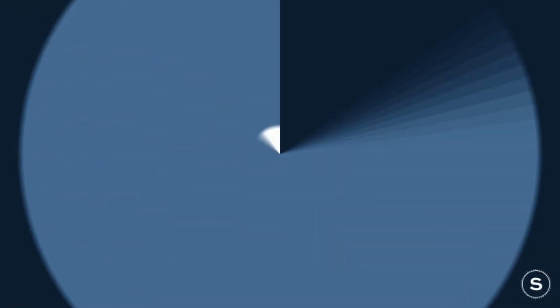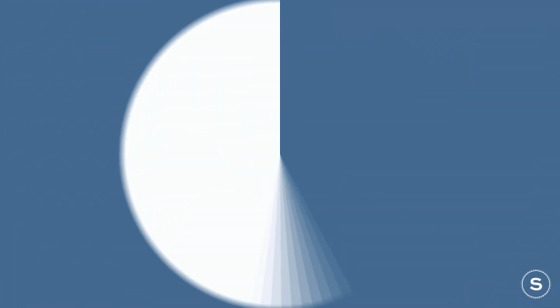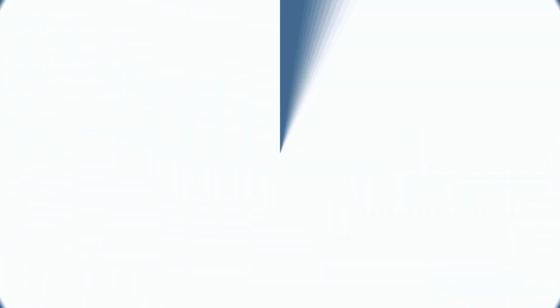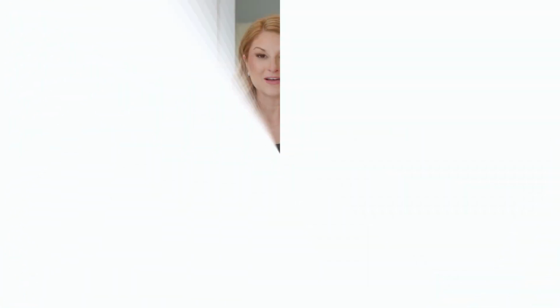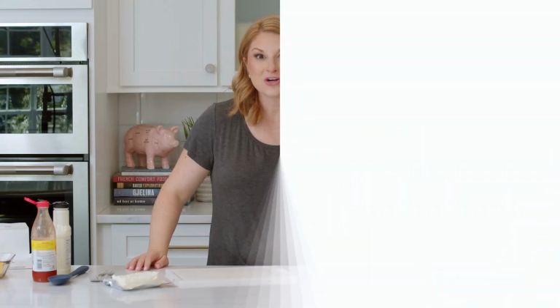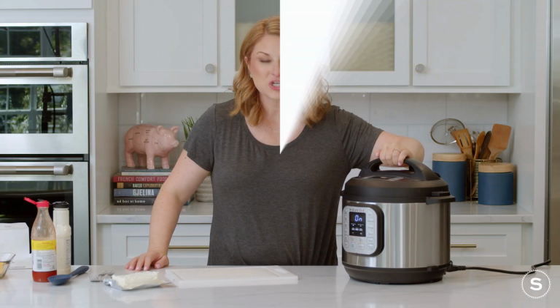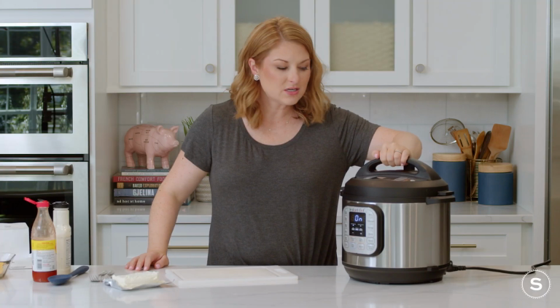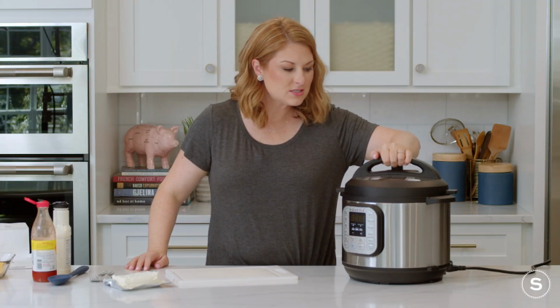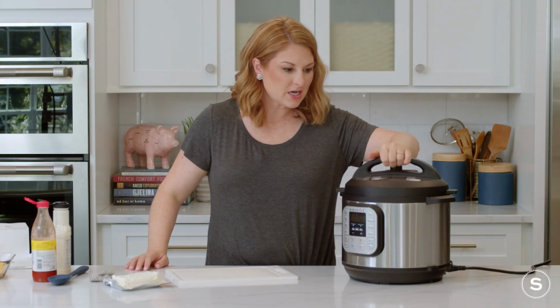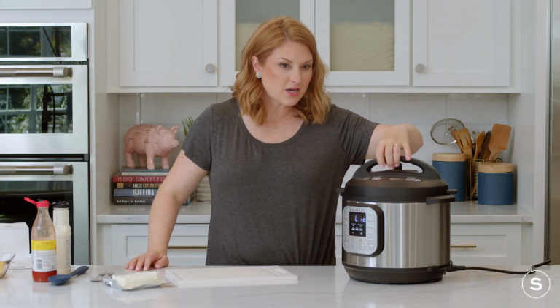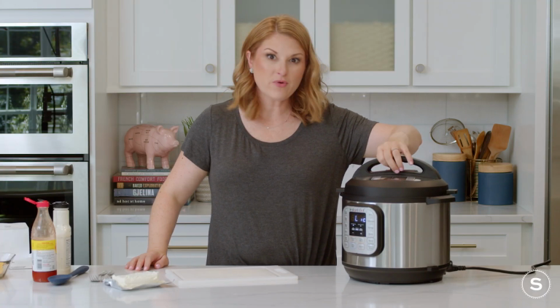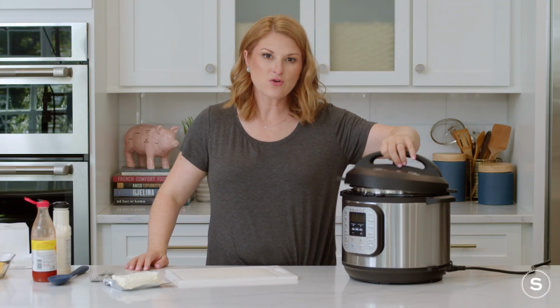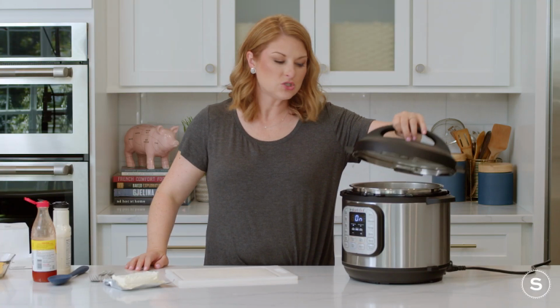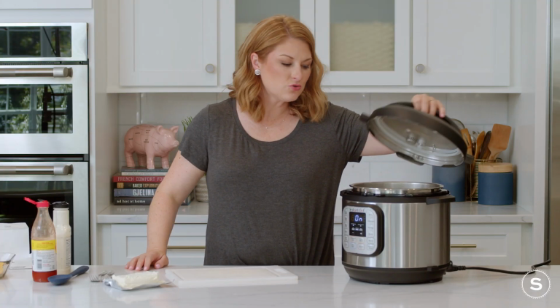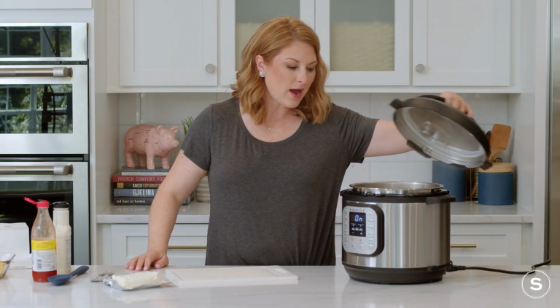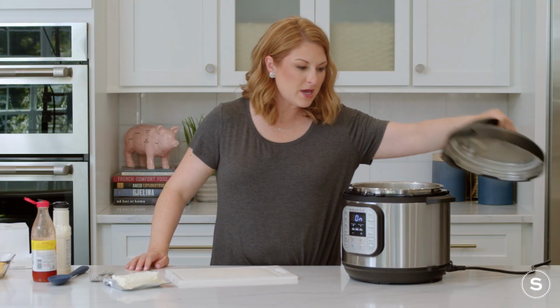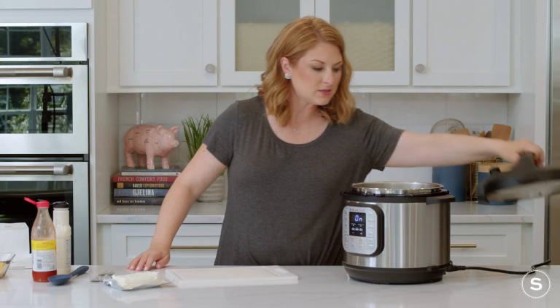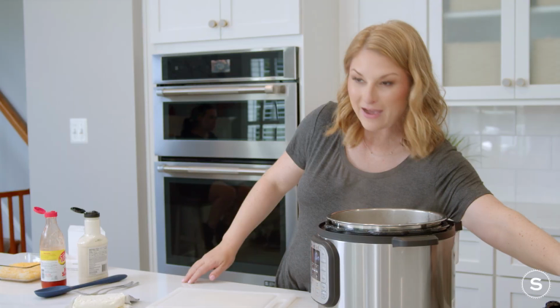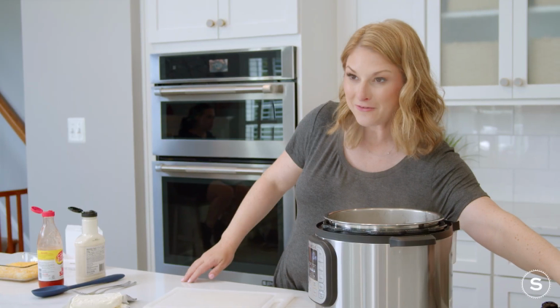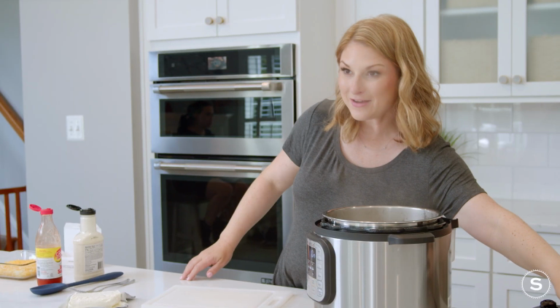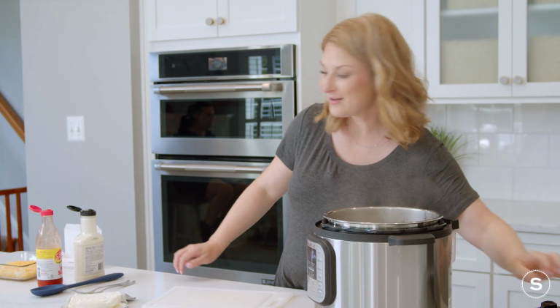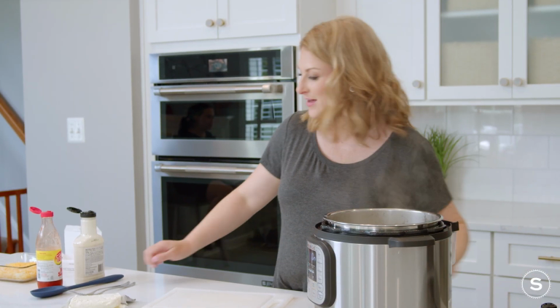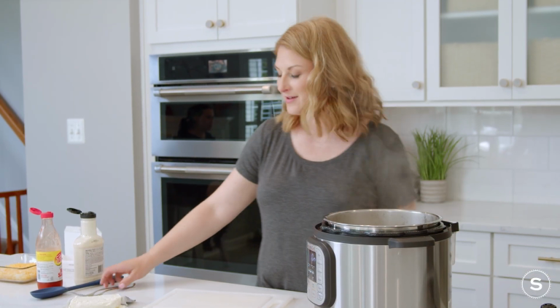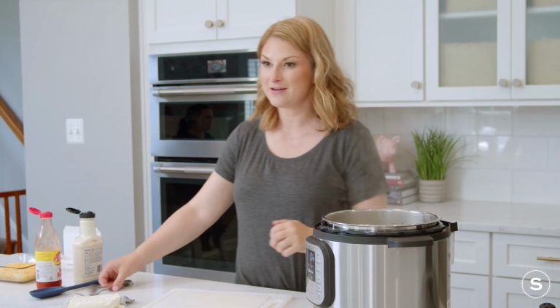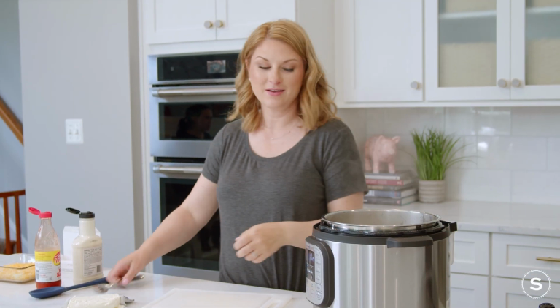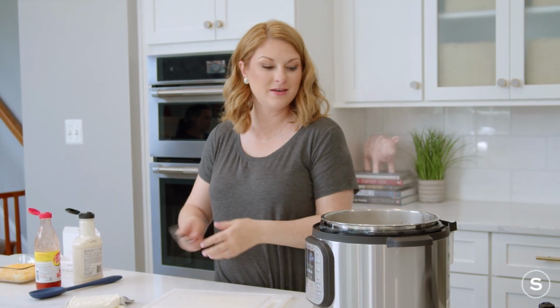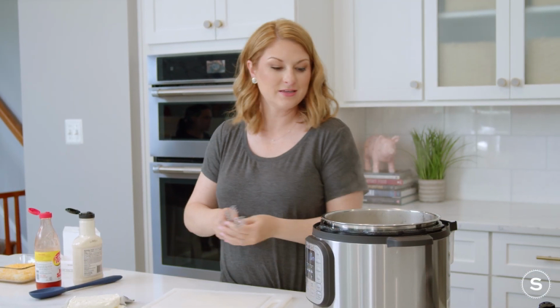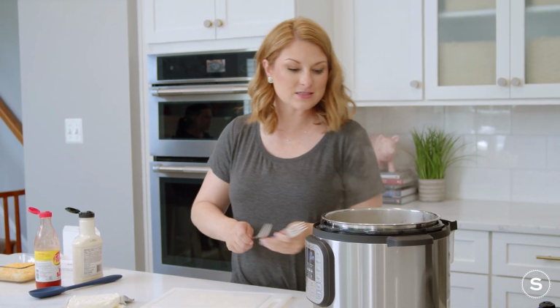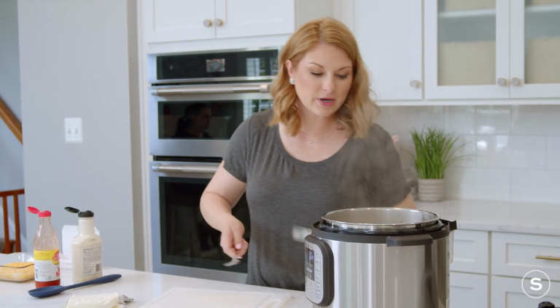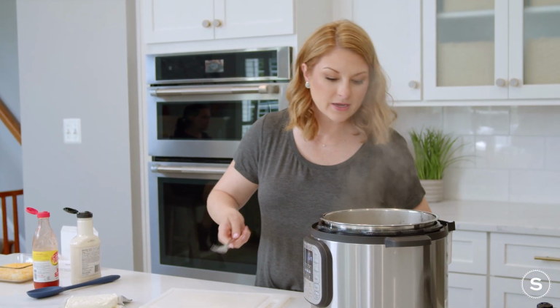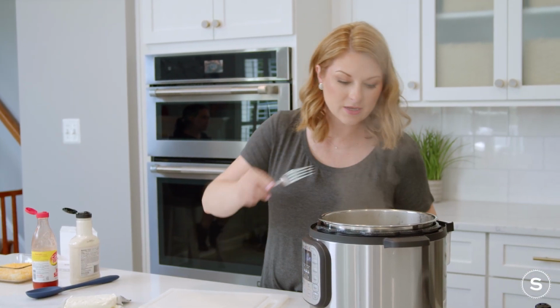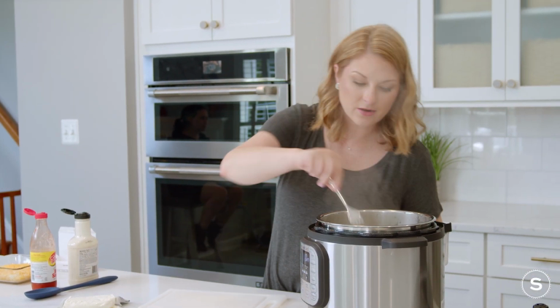Okay guys, our chicken is done. We are going to grab it out of the Instapot here.